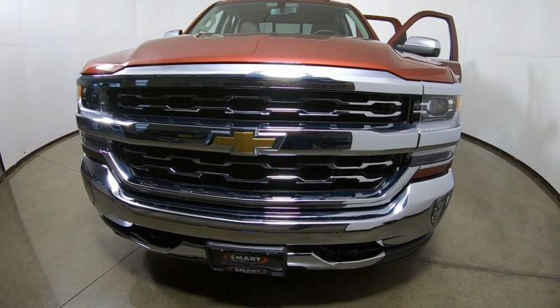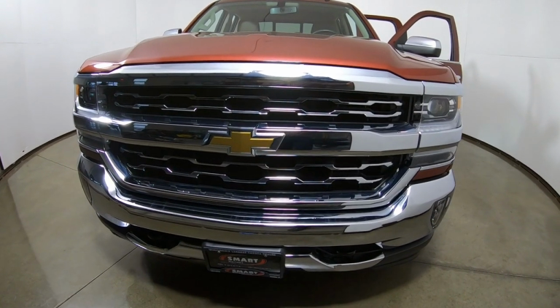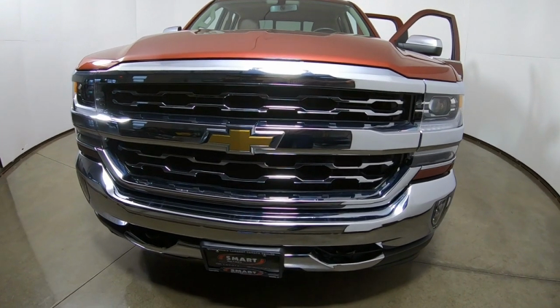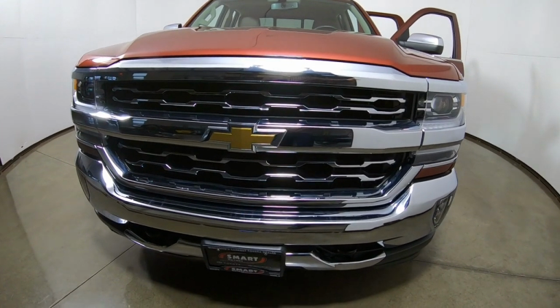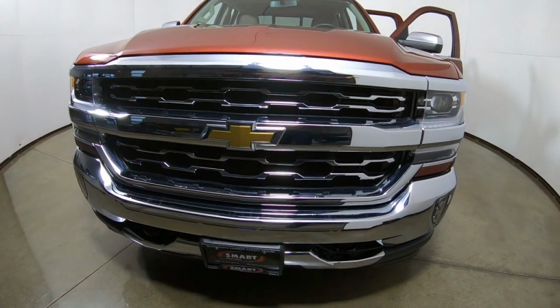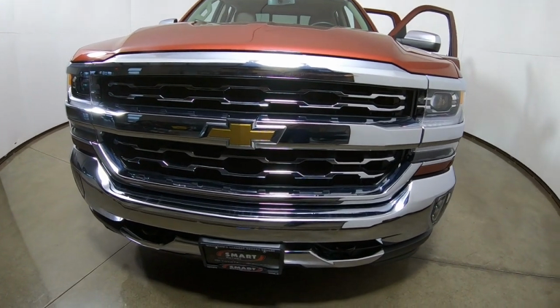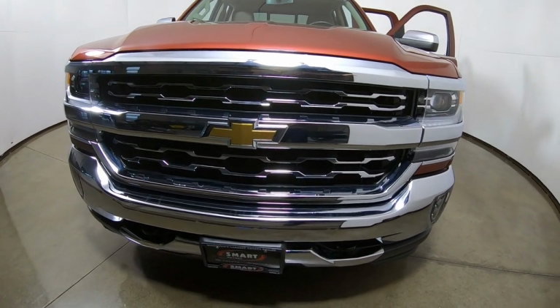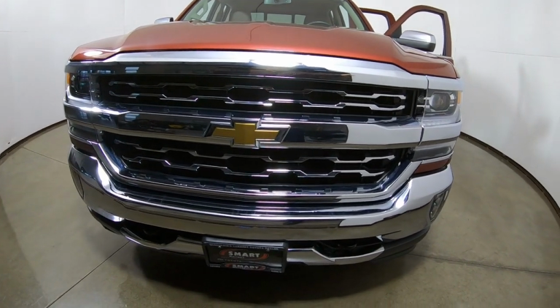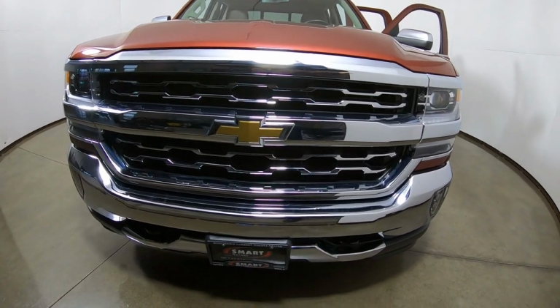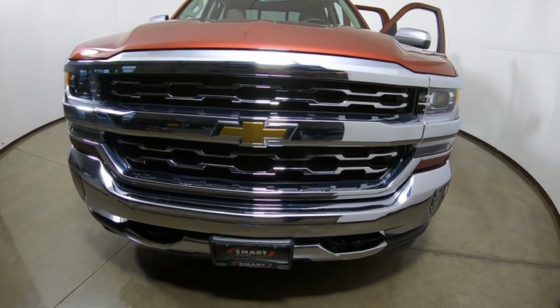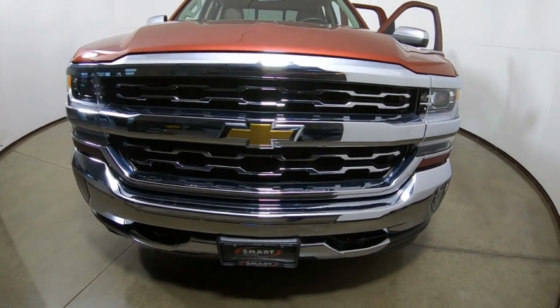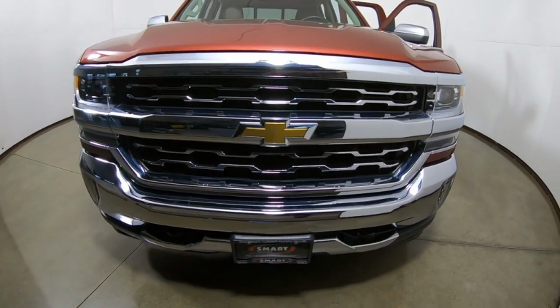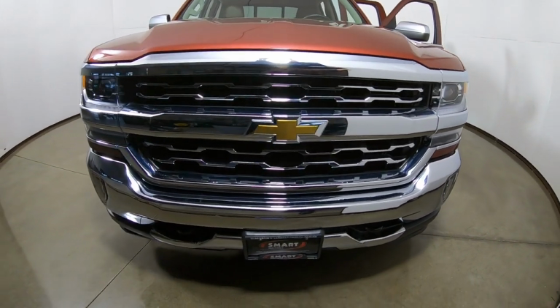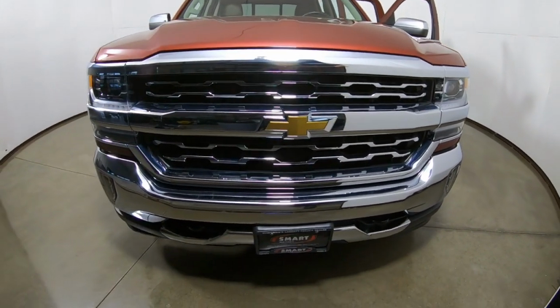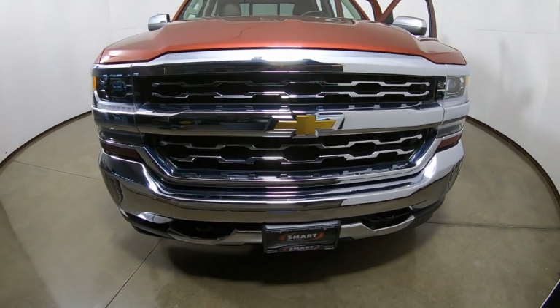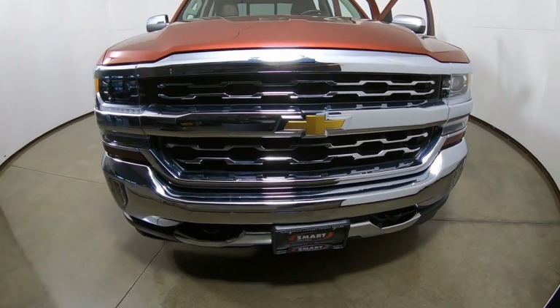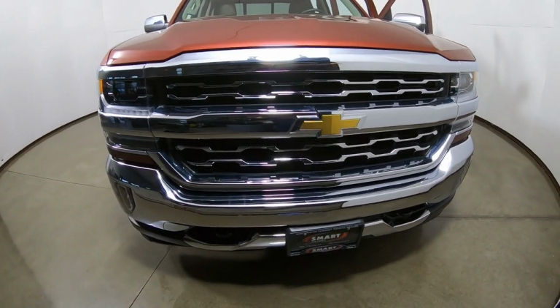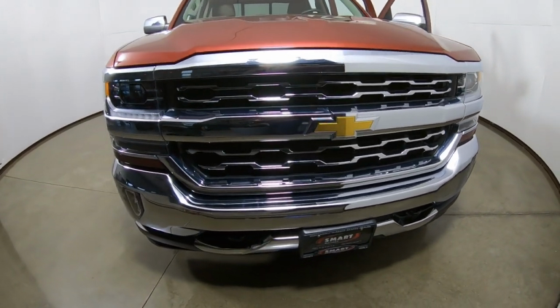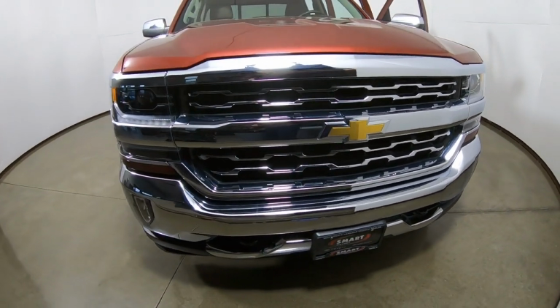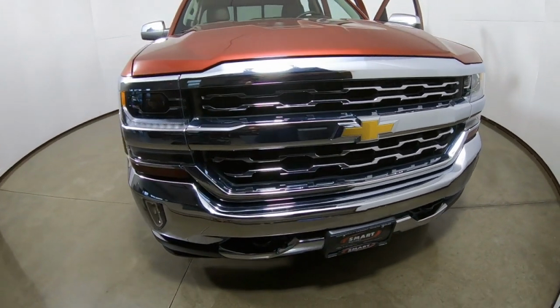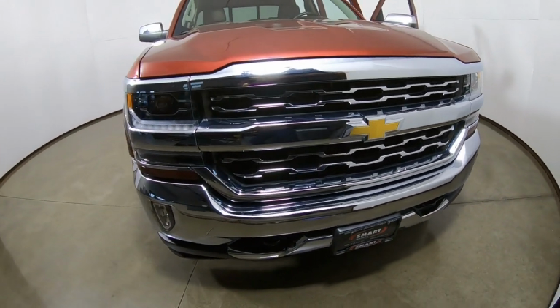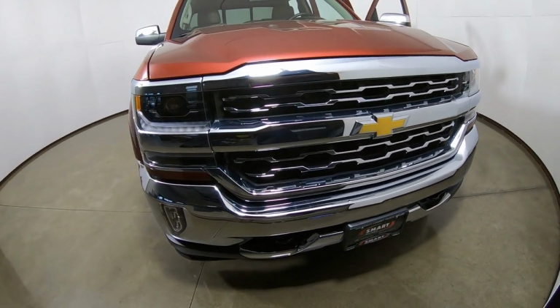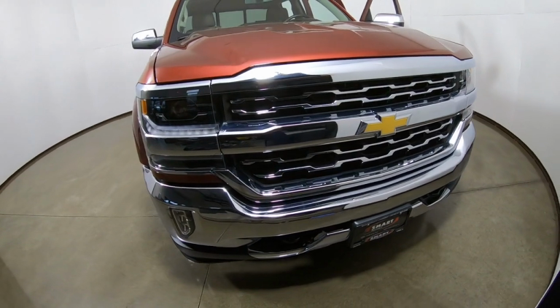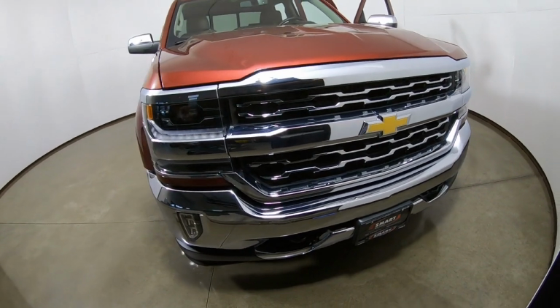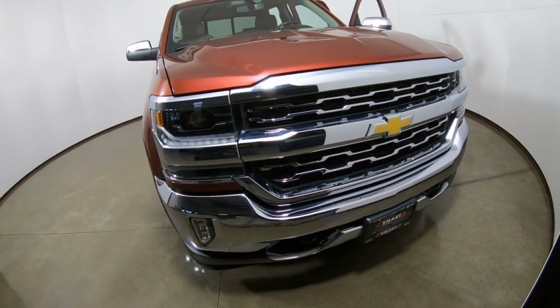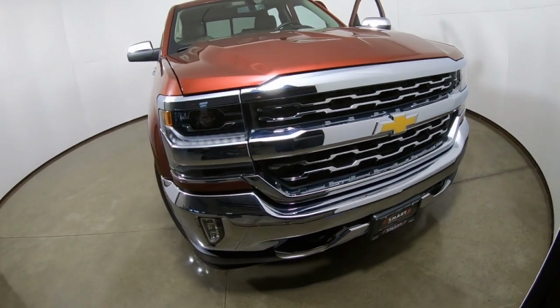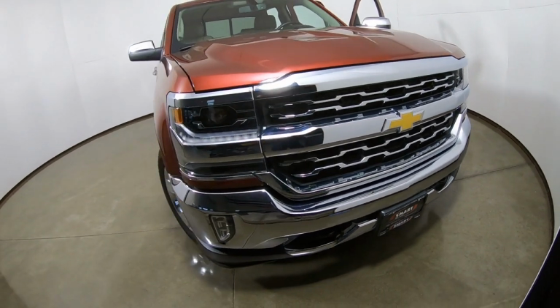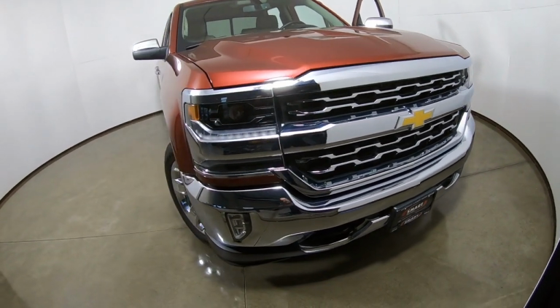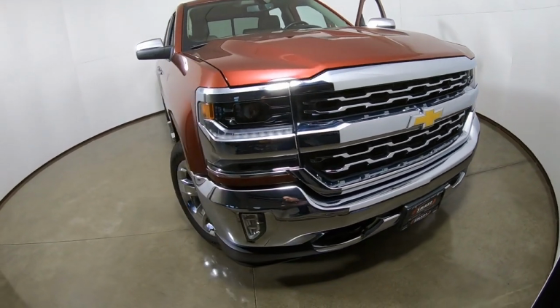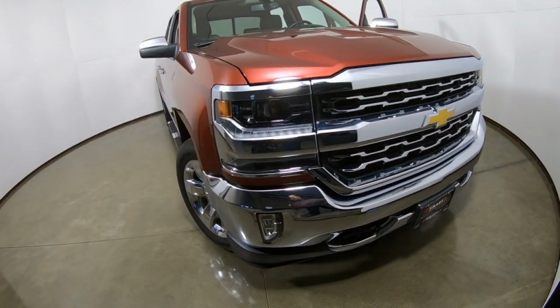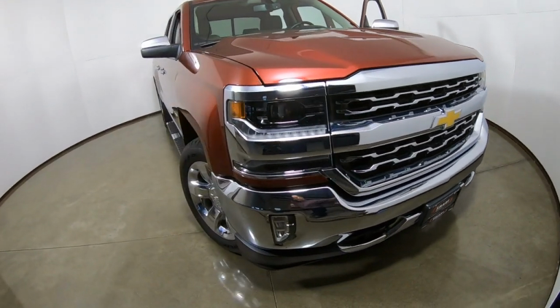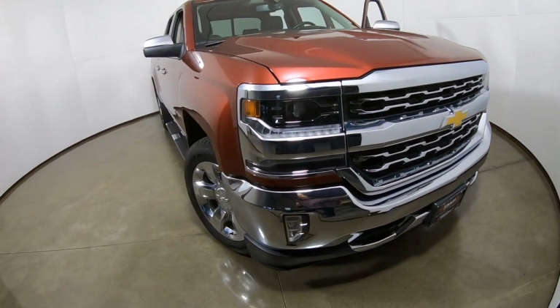Hey, good morning. It's Tony talking Carbiz. Crank up the Chrome. Look what I found this morning.